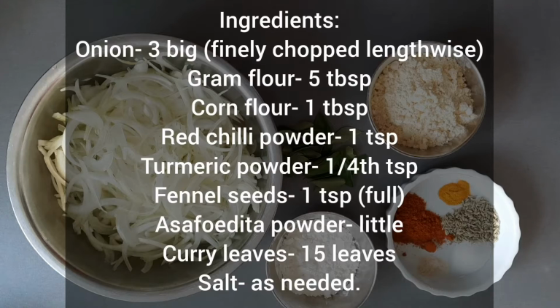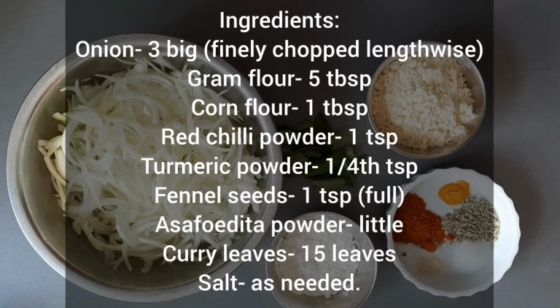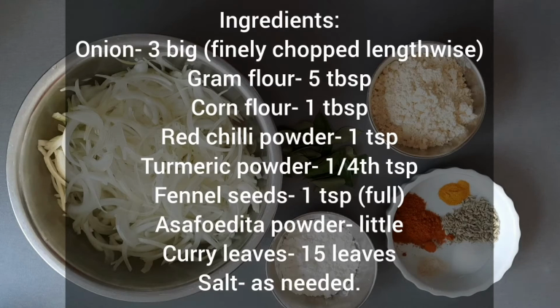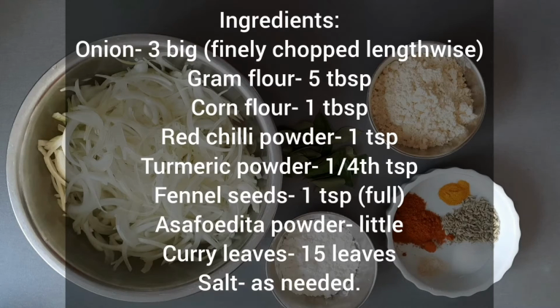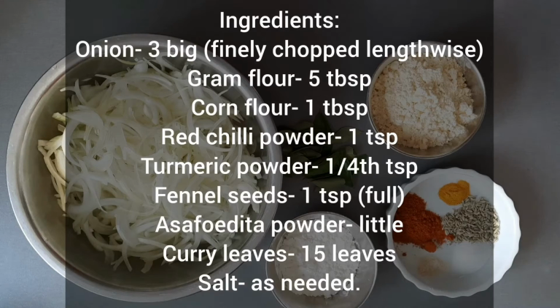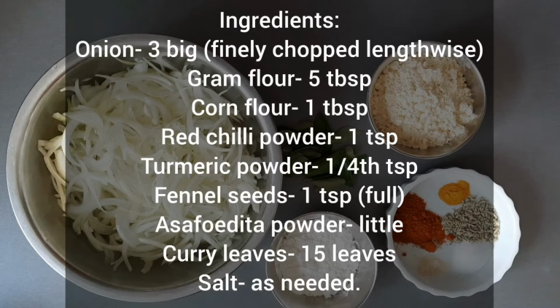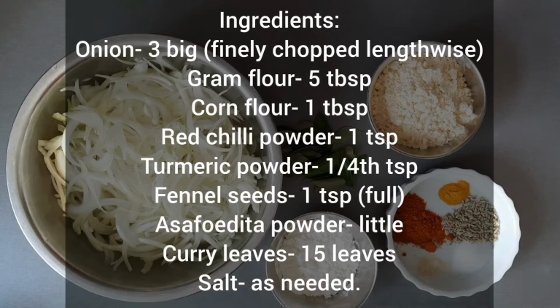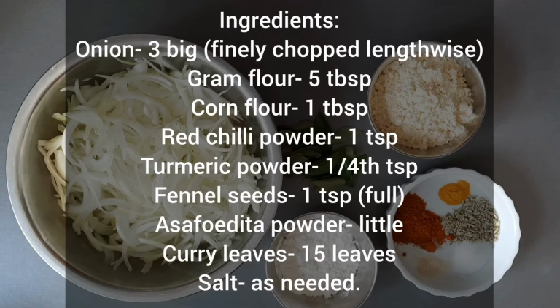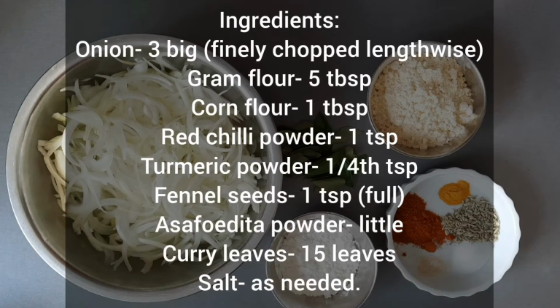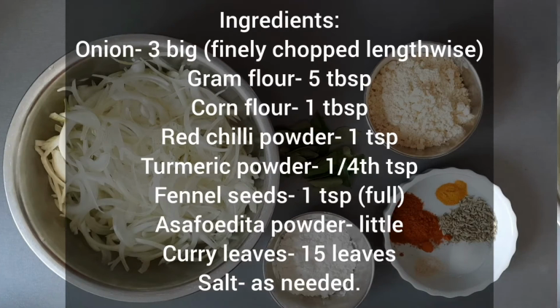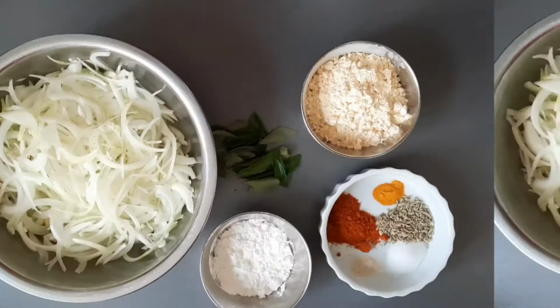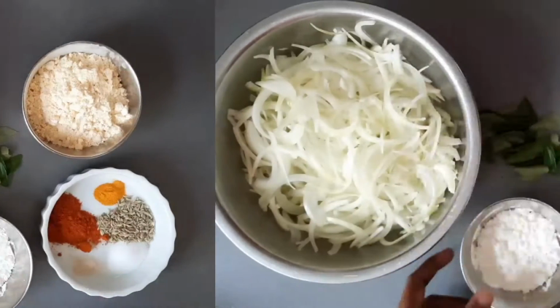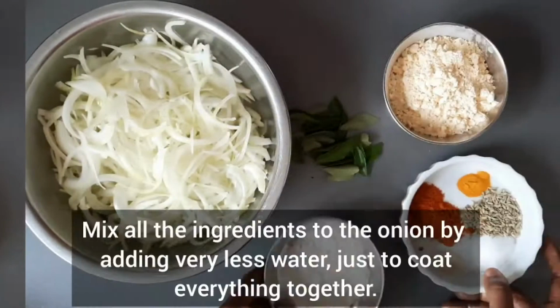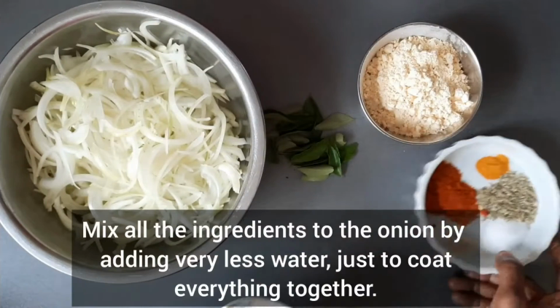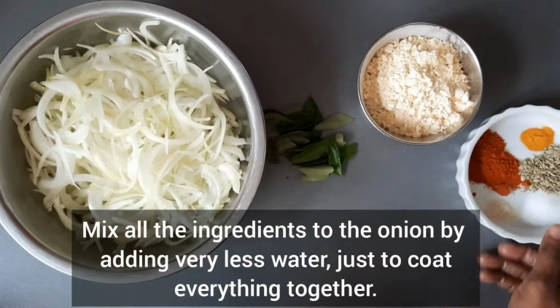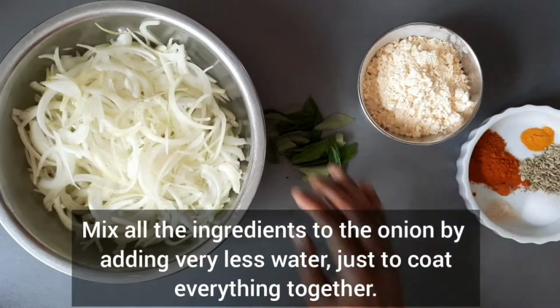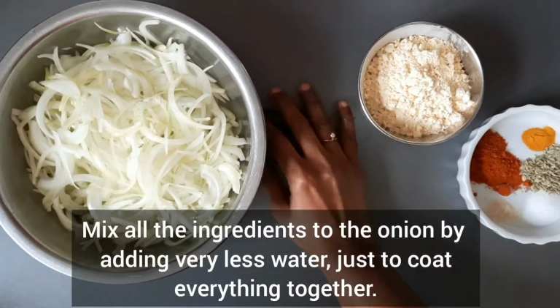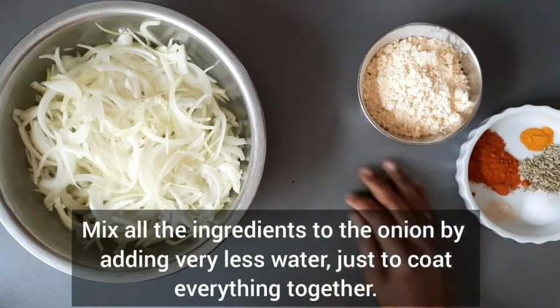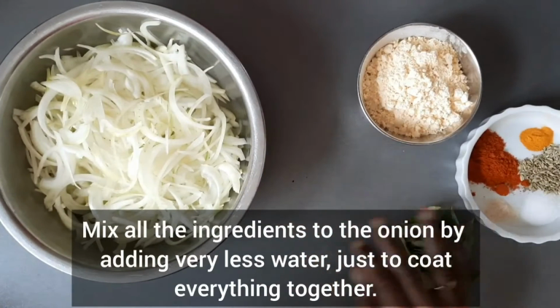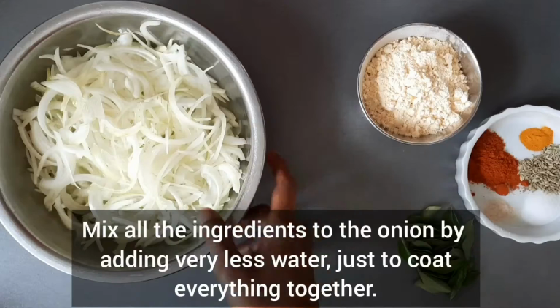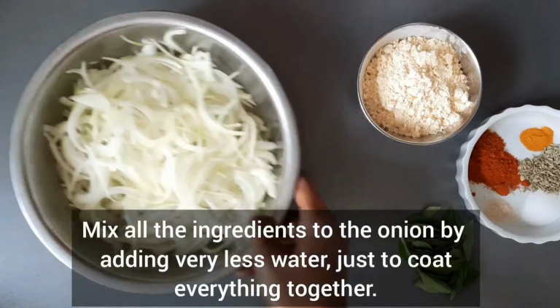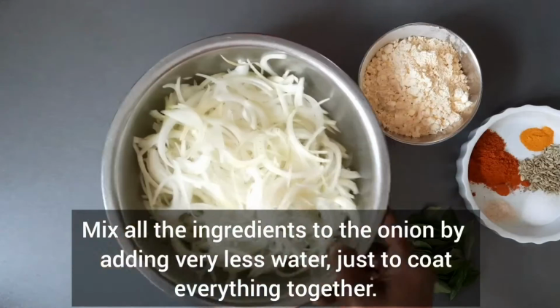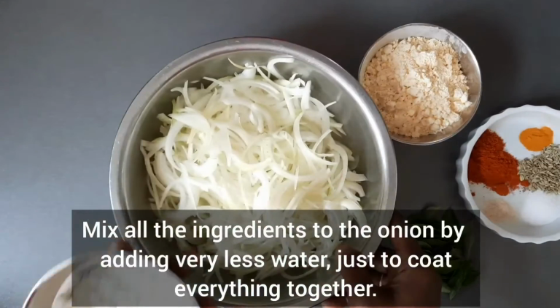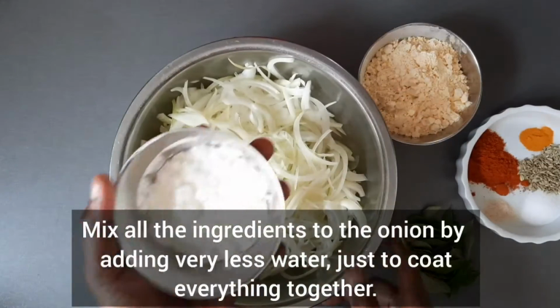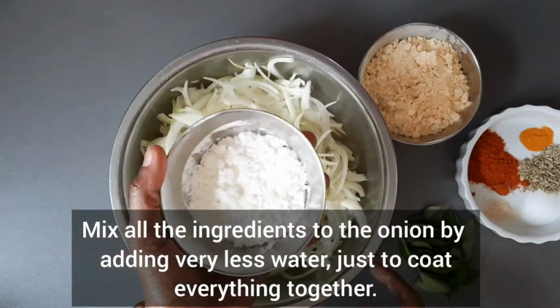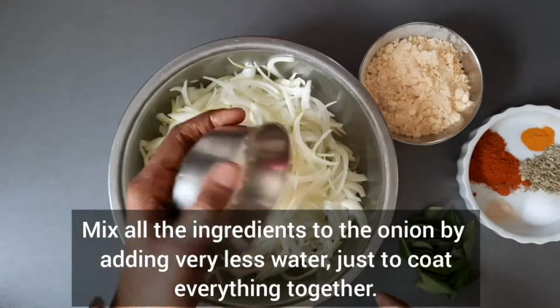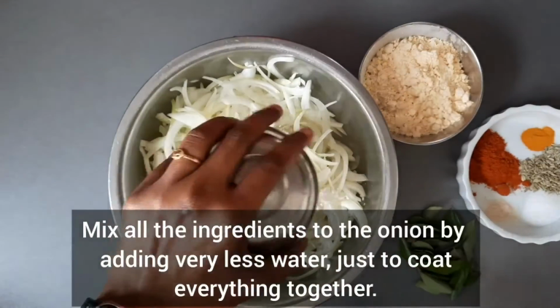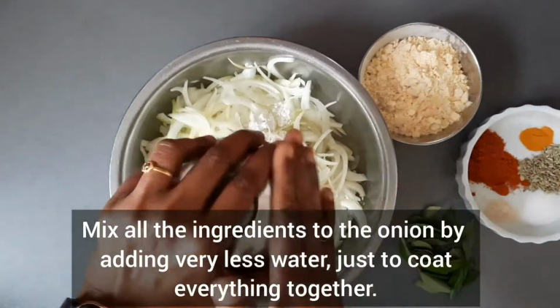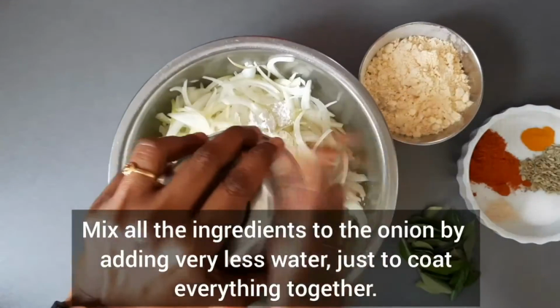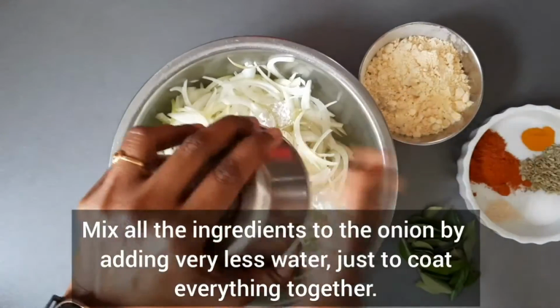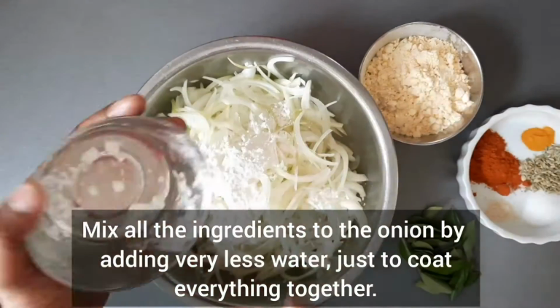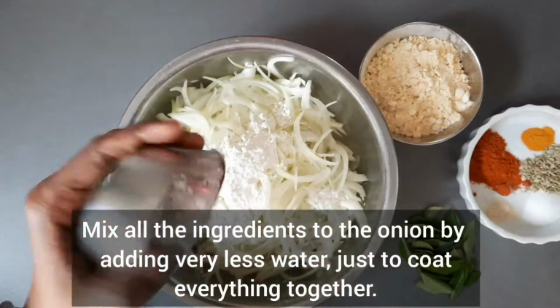Finely chop all the onions lengthwise and keep them ready. Mix all the other ingredients to the onions.